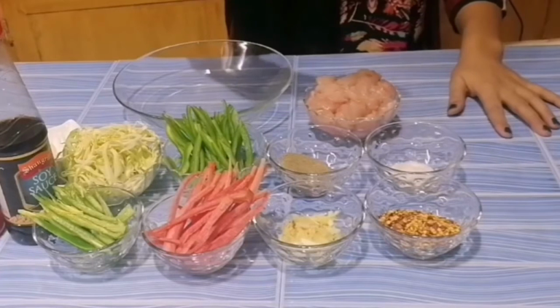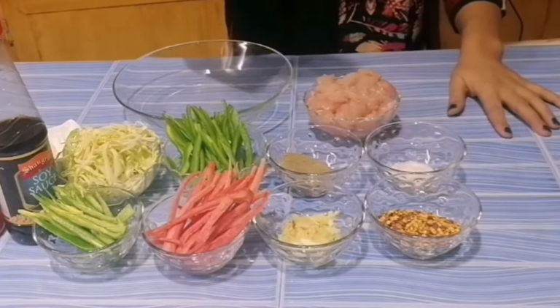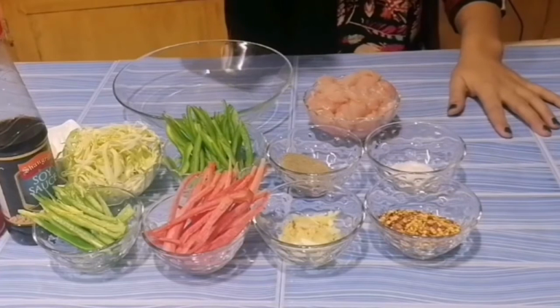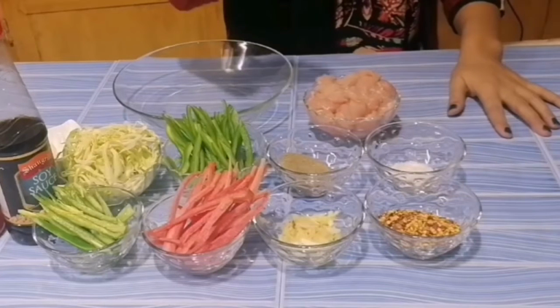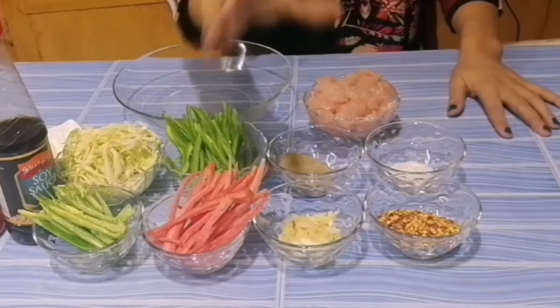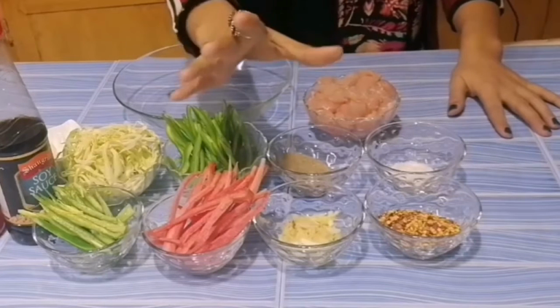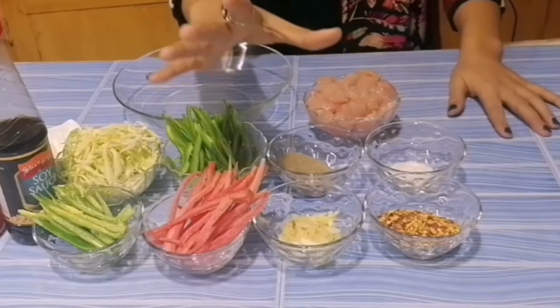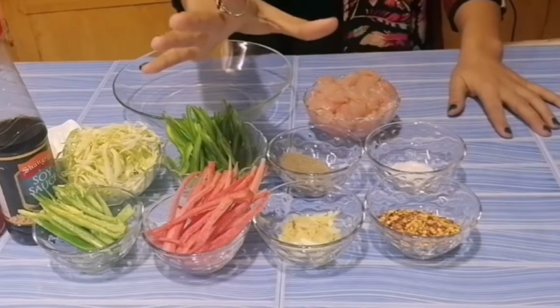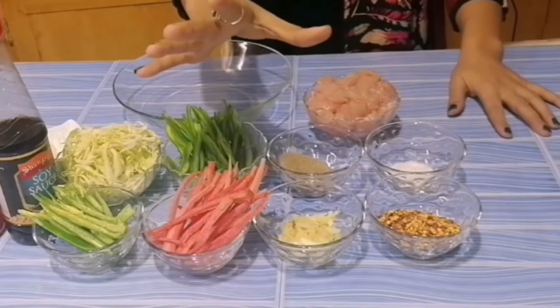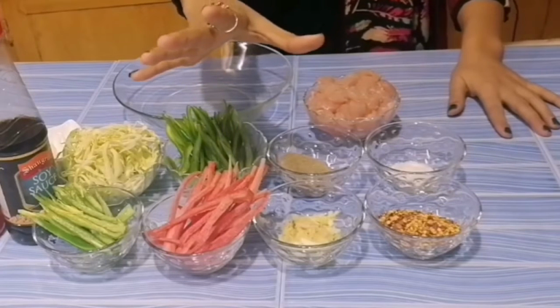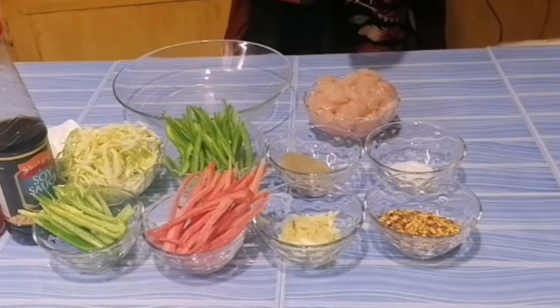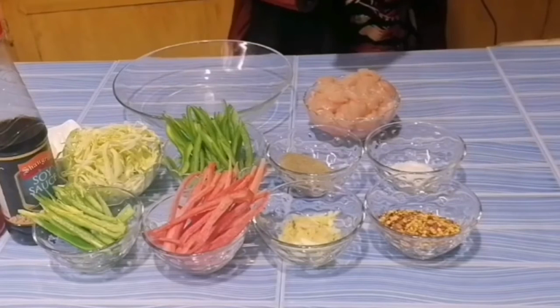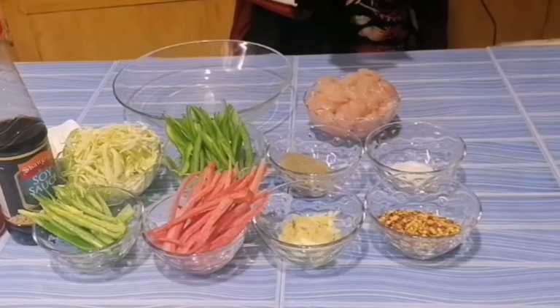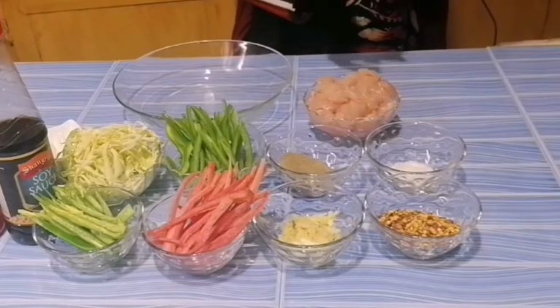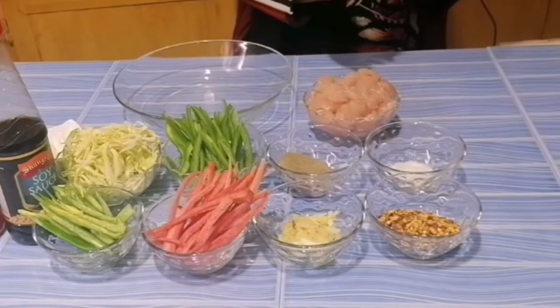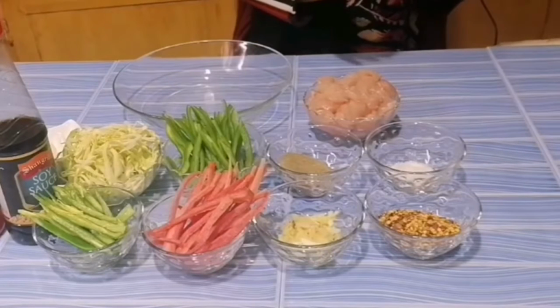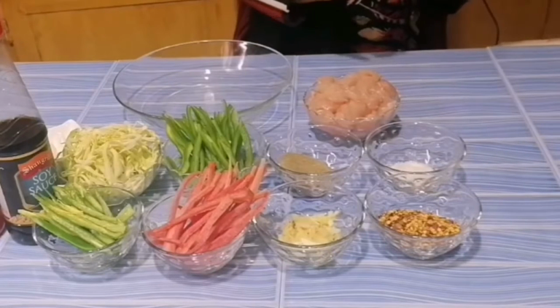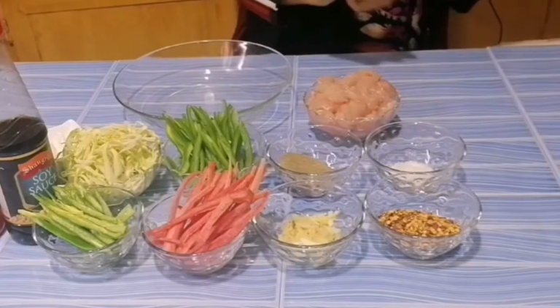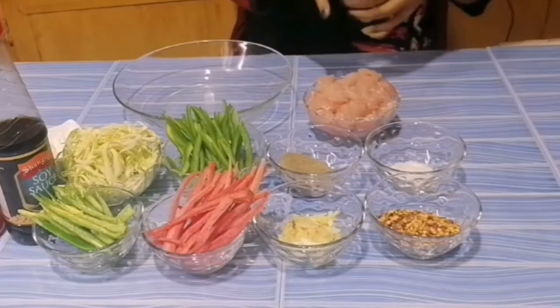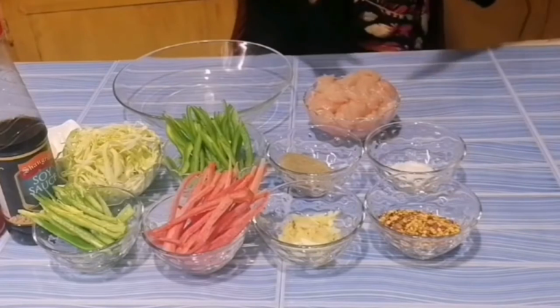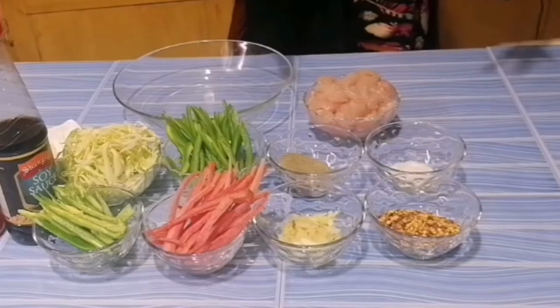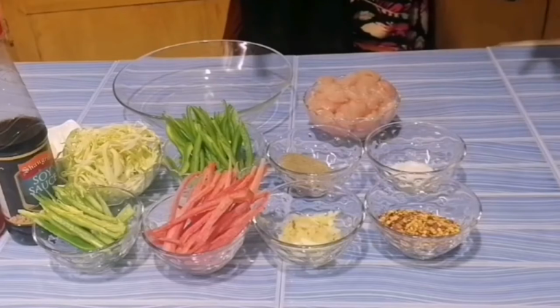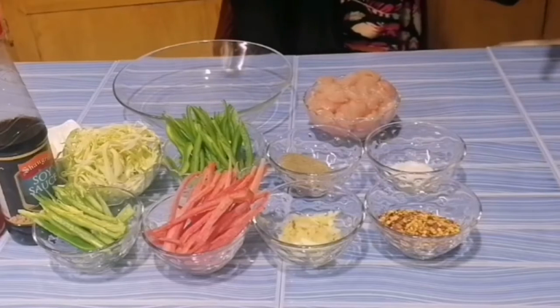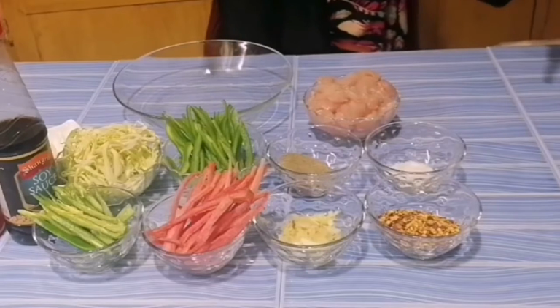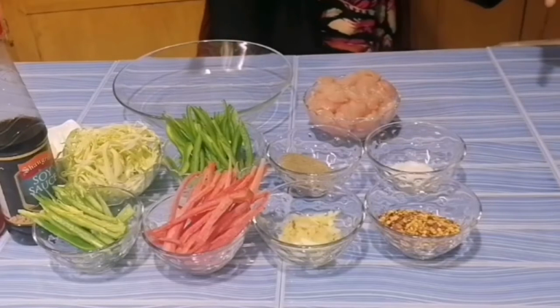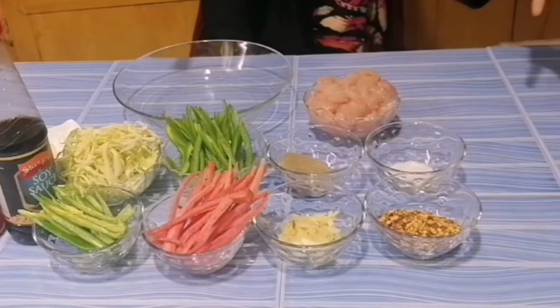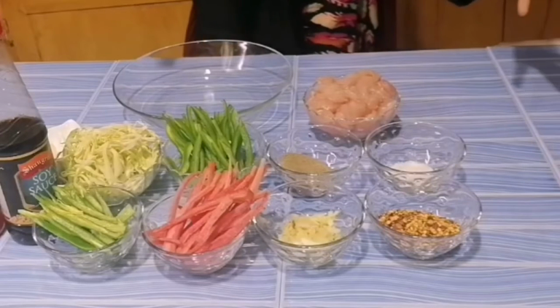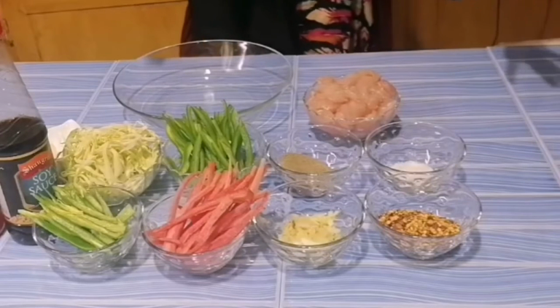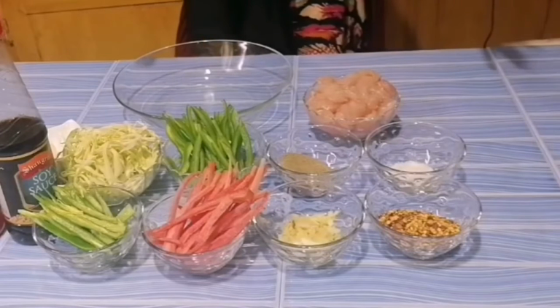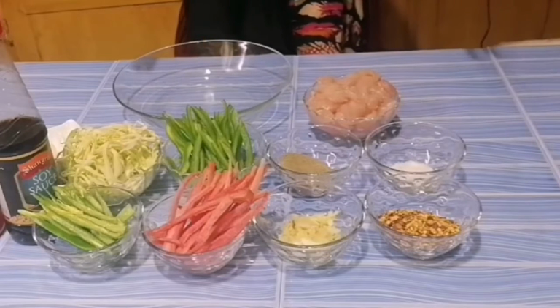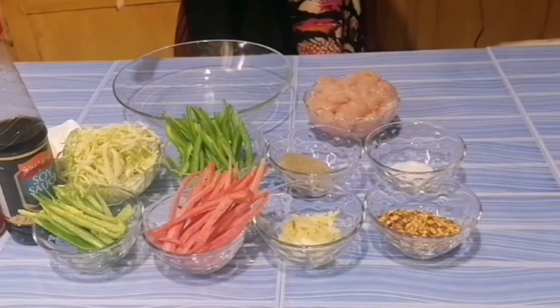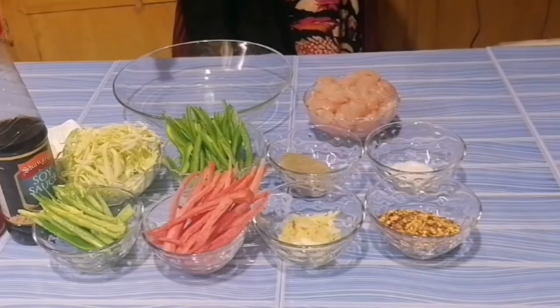Today we are making a delicious chicken chow mein. How are you making a restaurant style? Today we will get to know the taste.